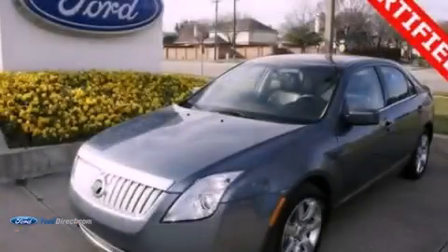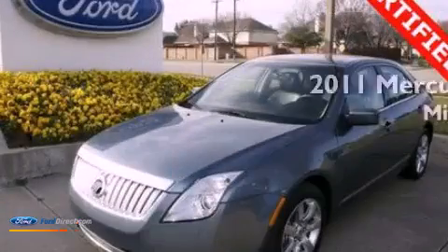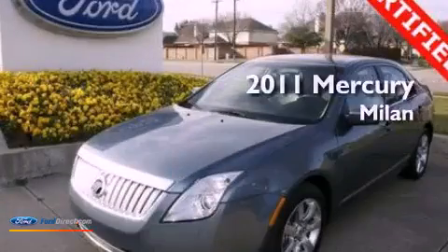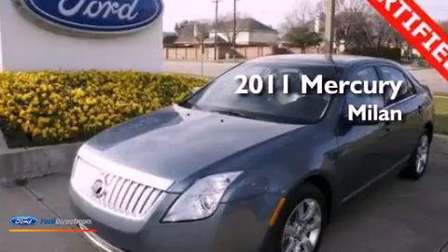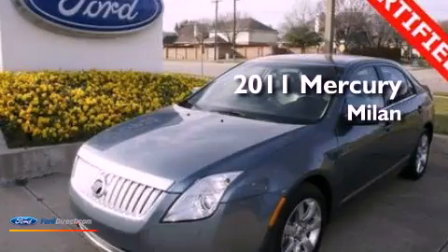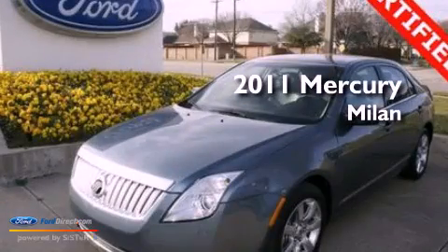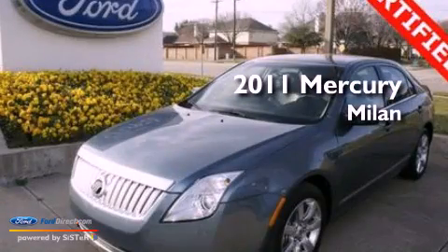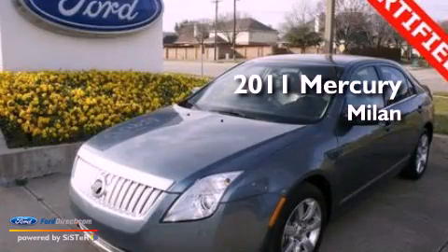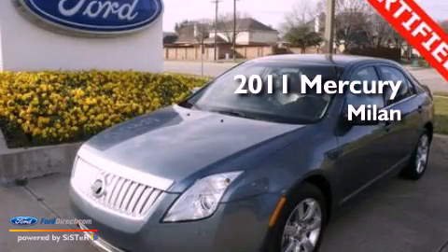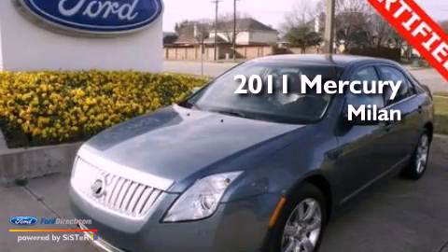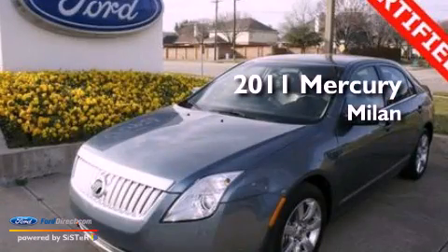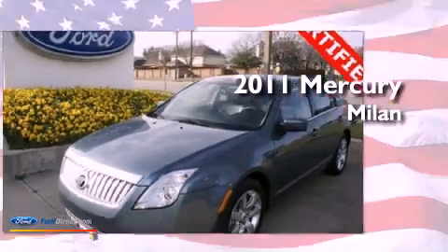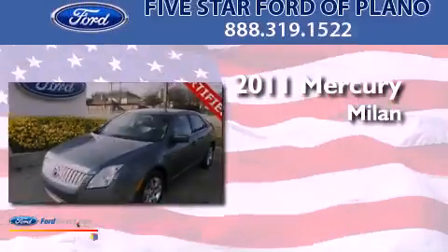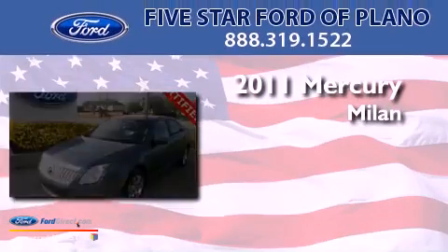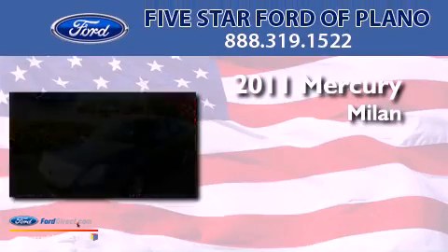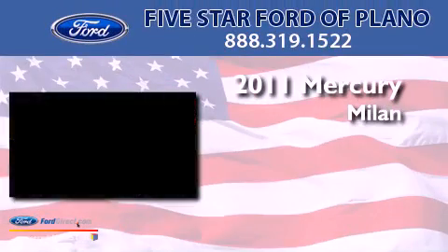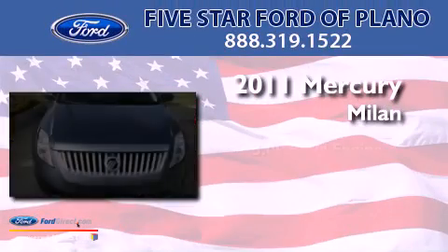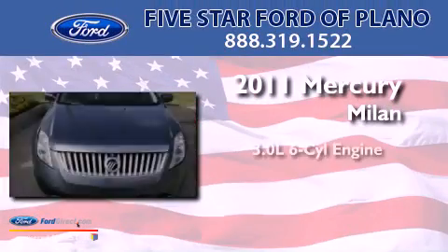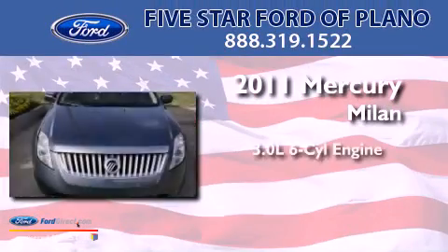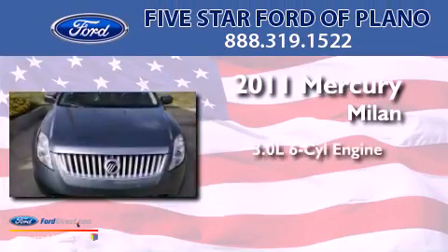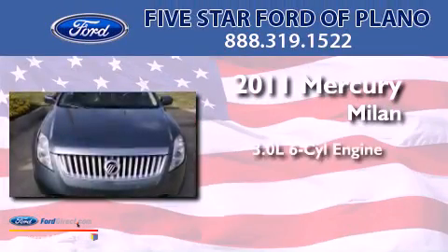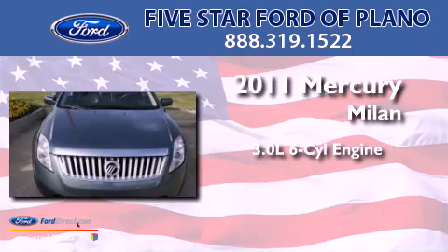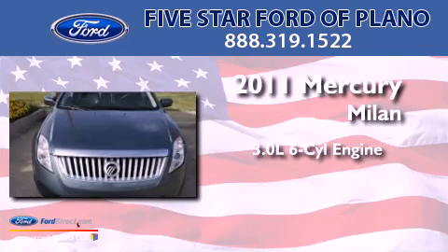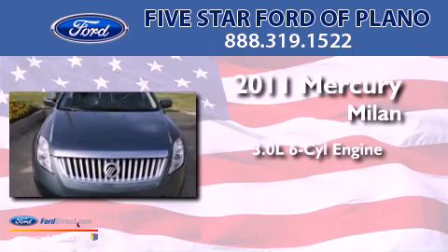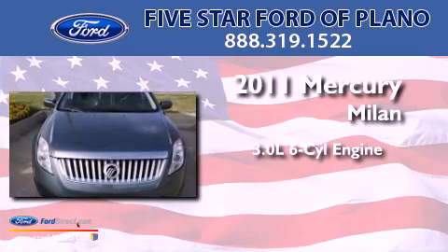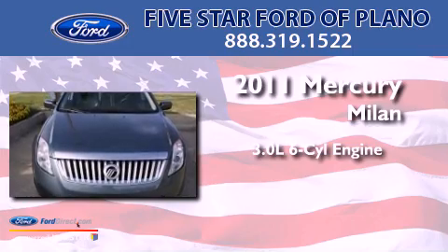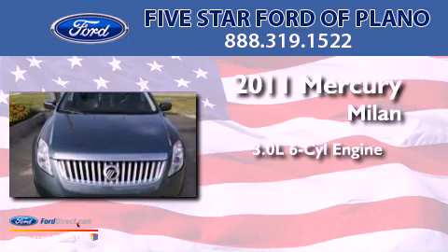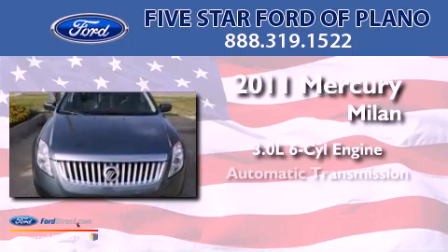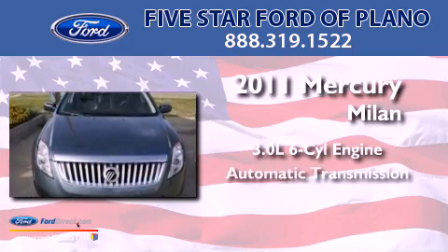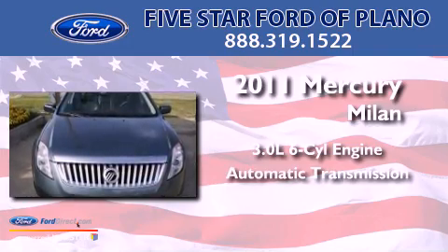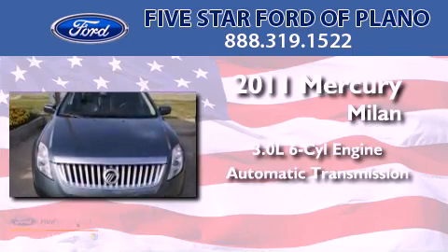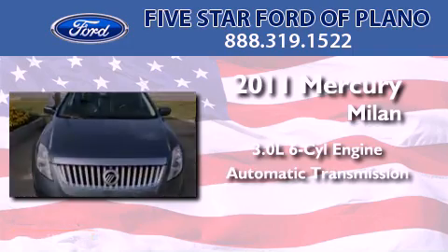This is a 2011 Mercury Milan. It has a 3.0-liter six-cylinder engine and an automatic transmission.